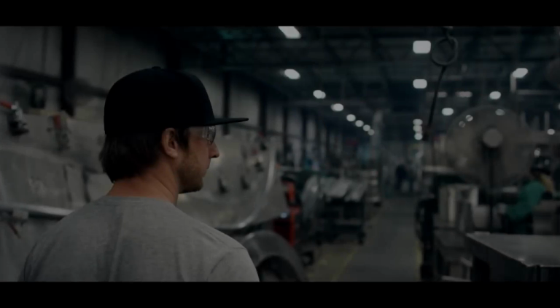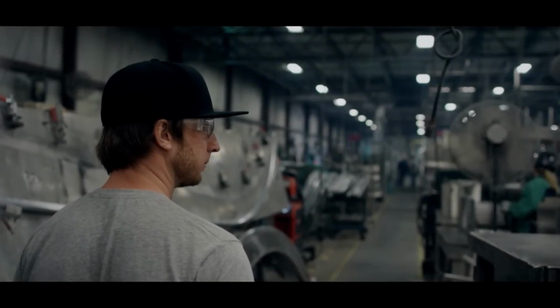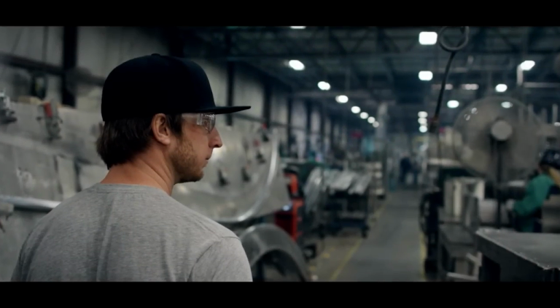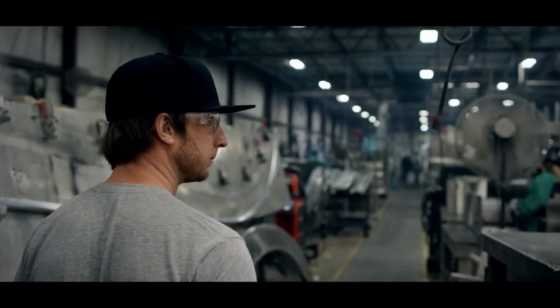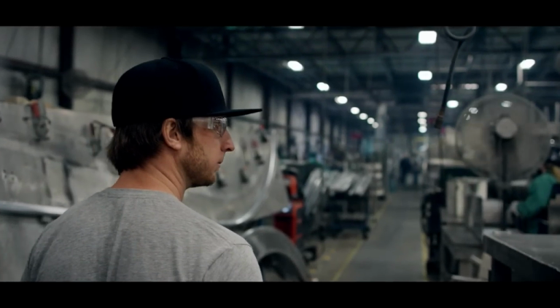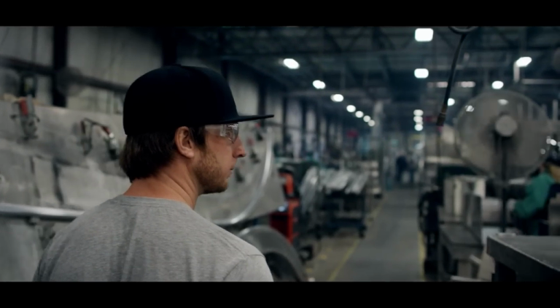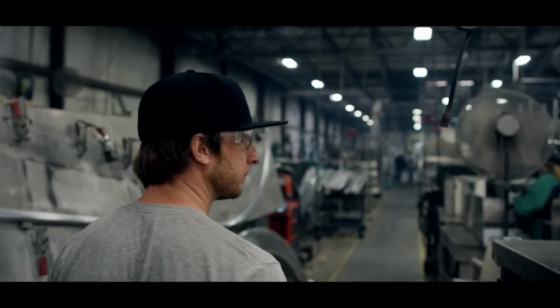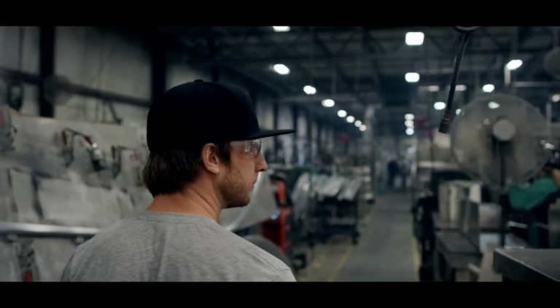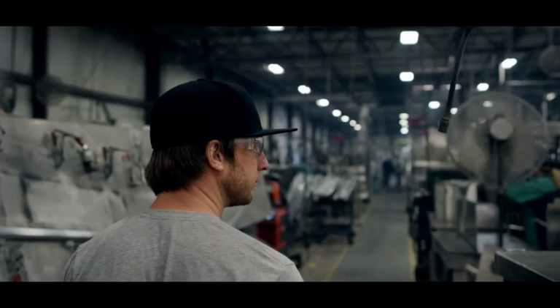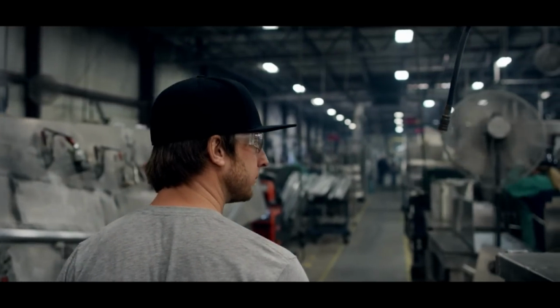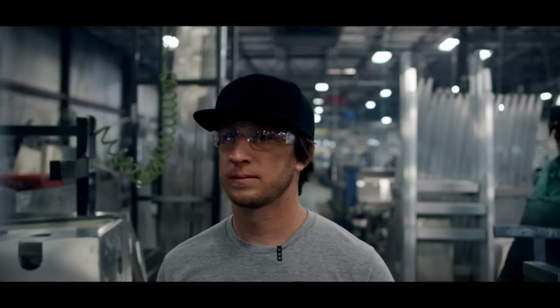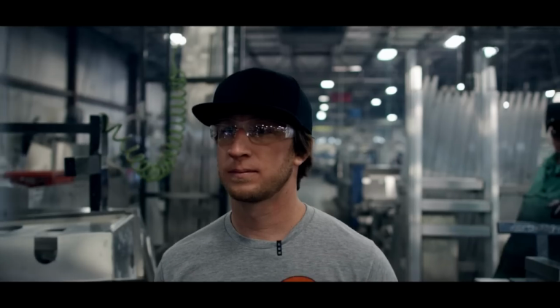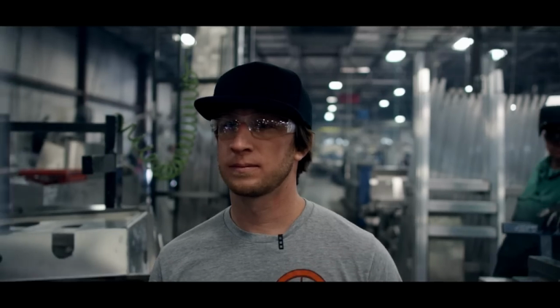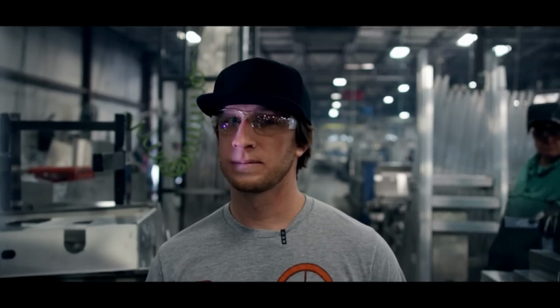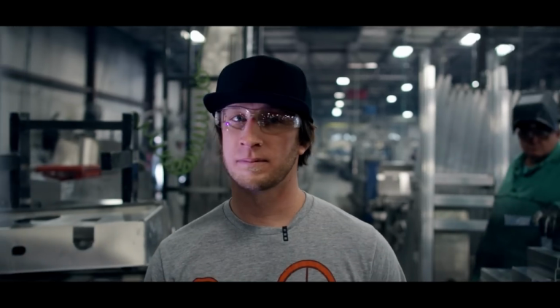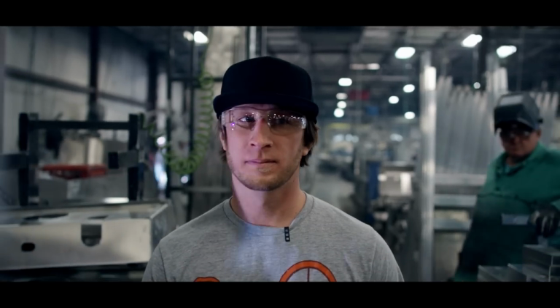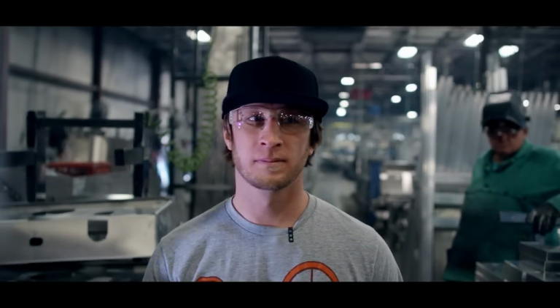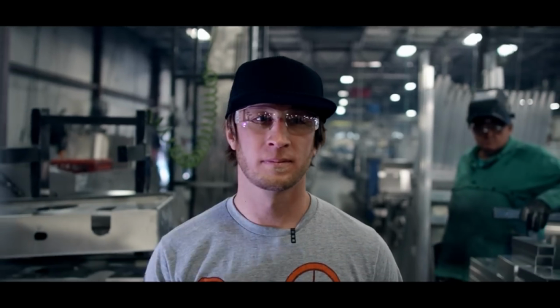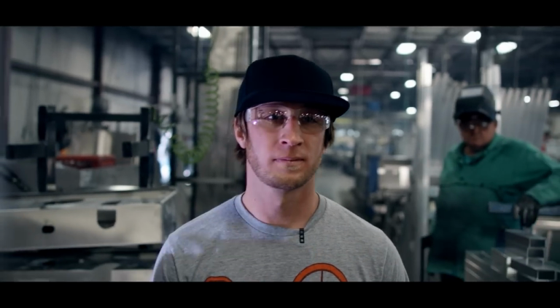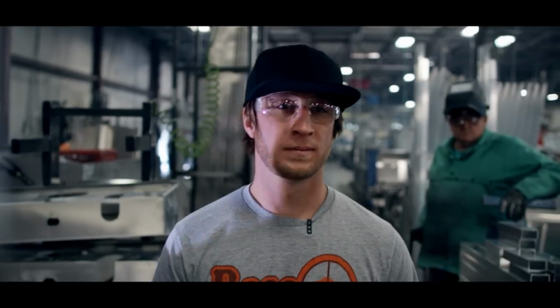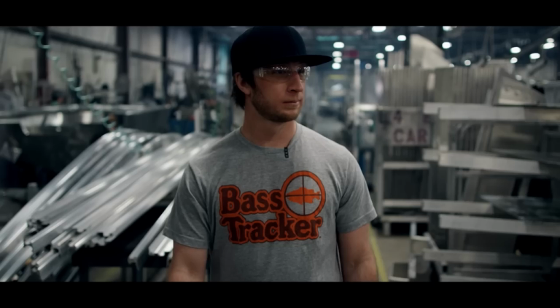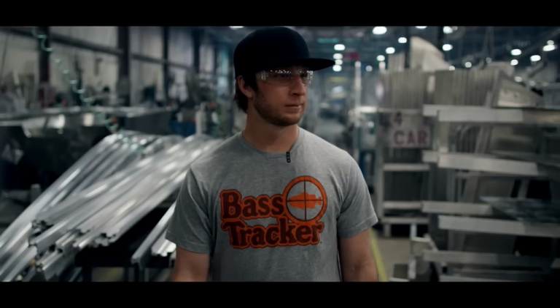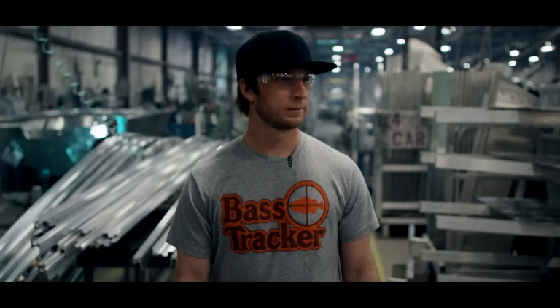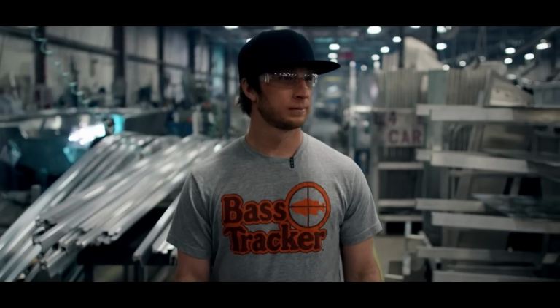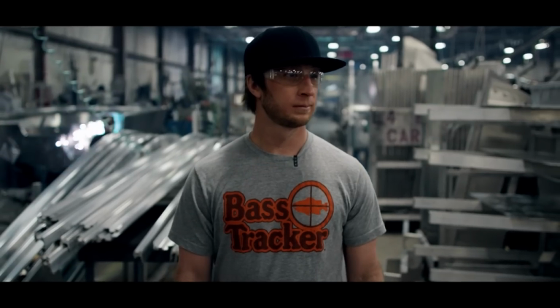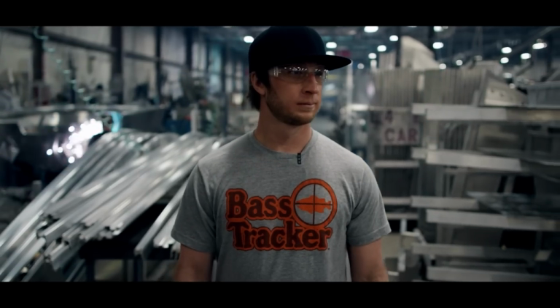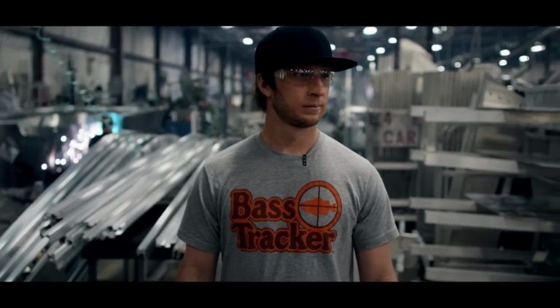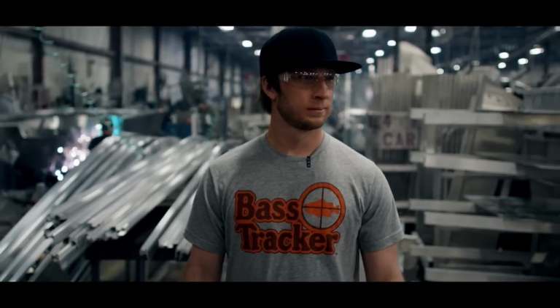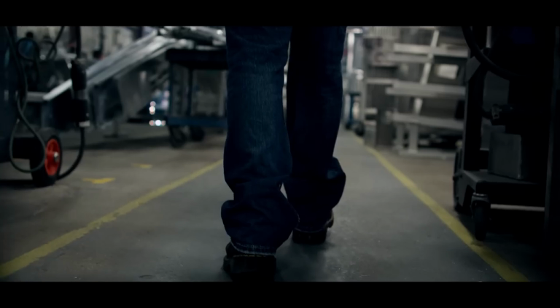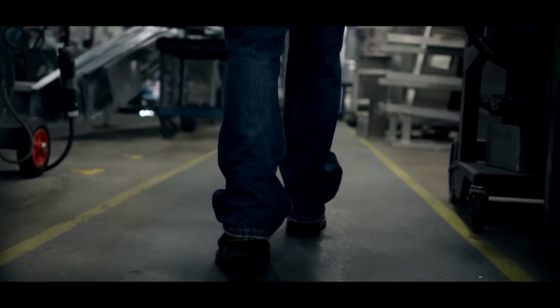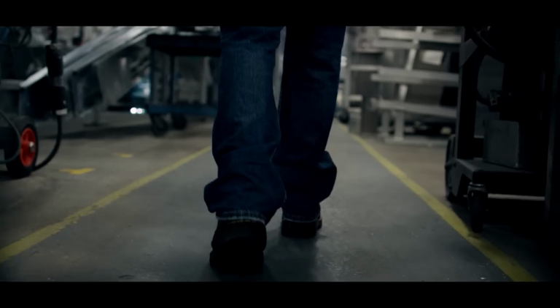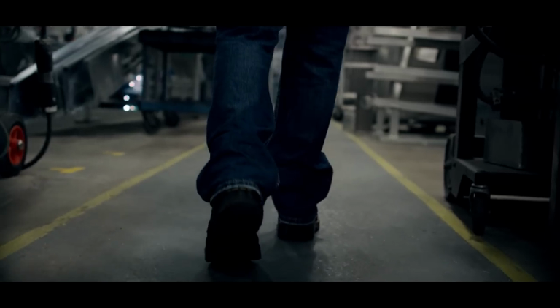Hey guys, Fletcher Schrock here in the tractor plant. I want to take you guys through a tour to show you how the new heritage boat is being built.